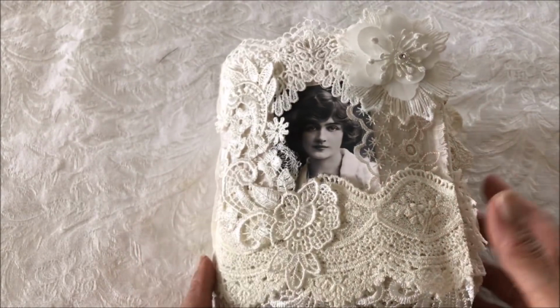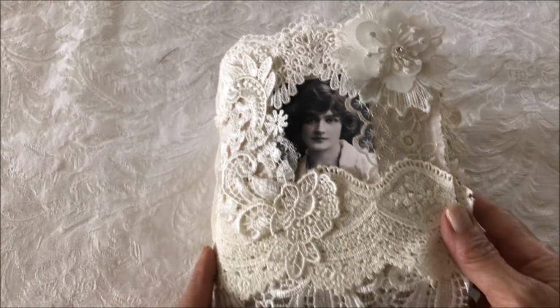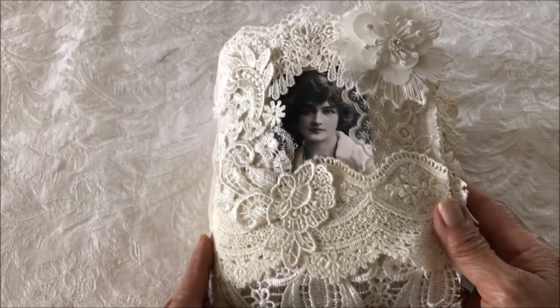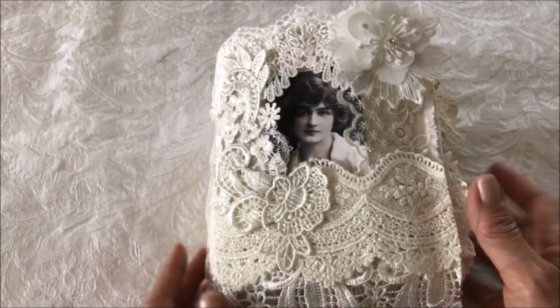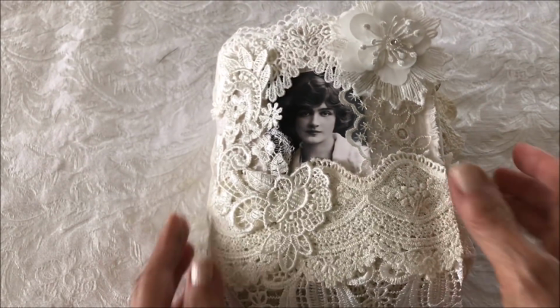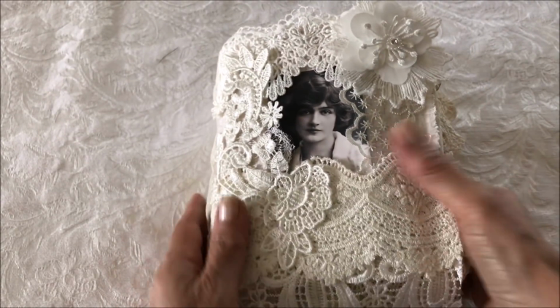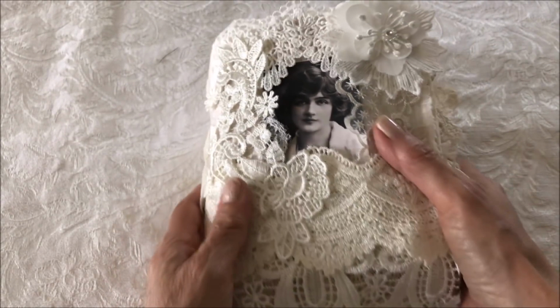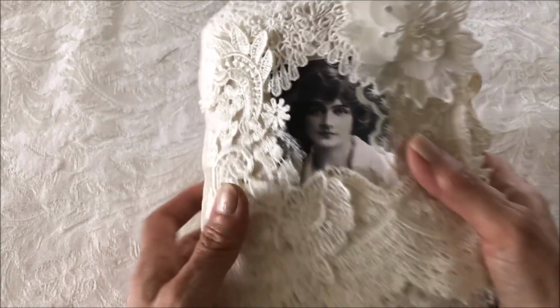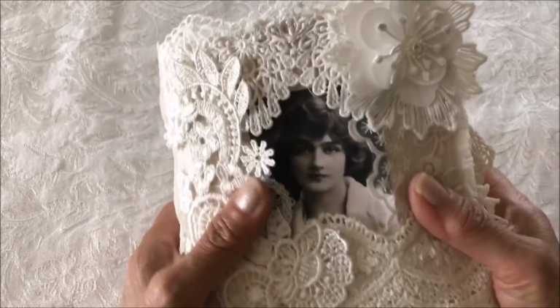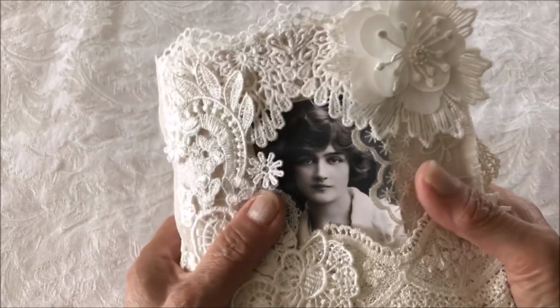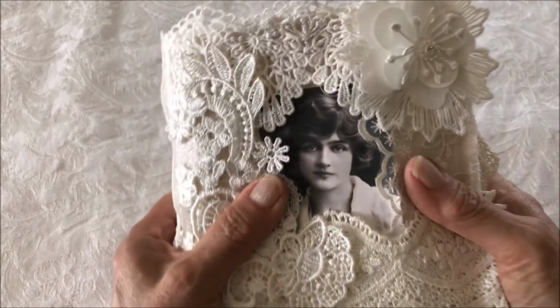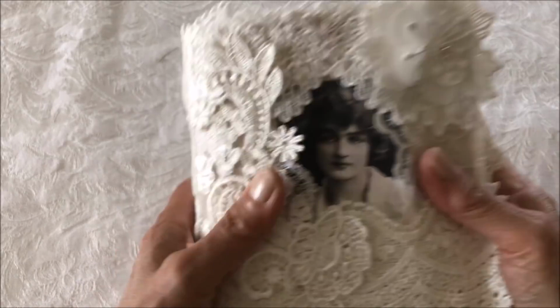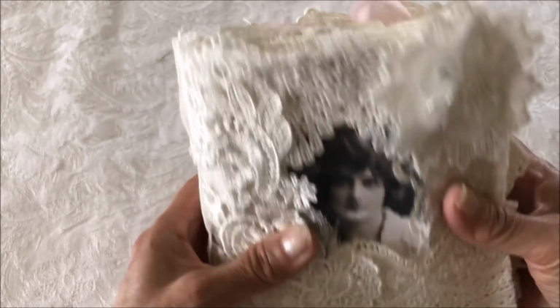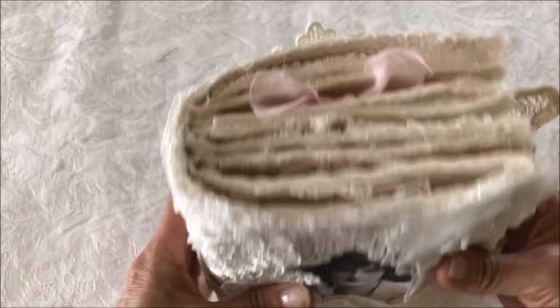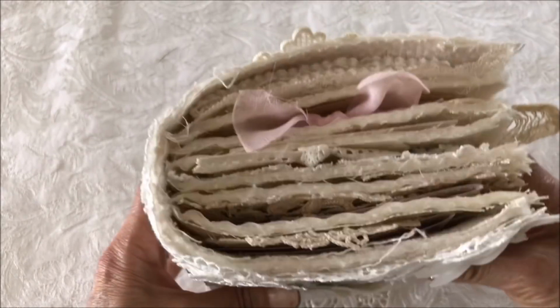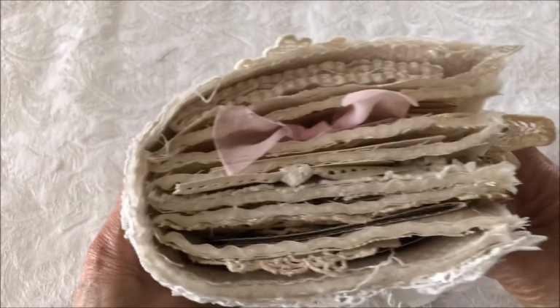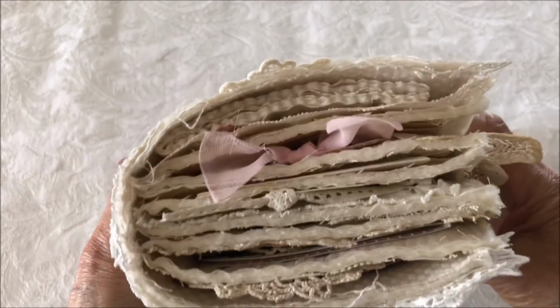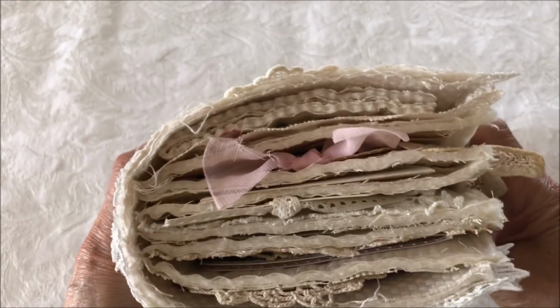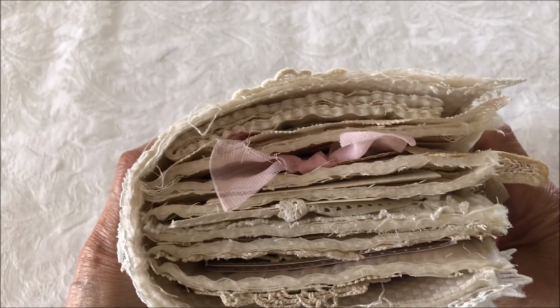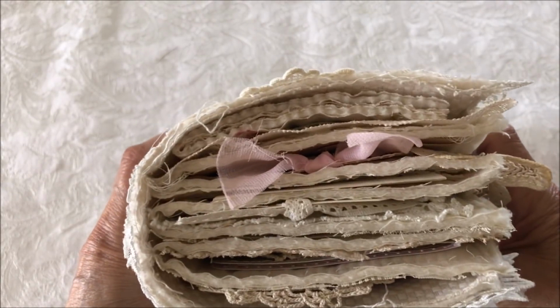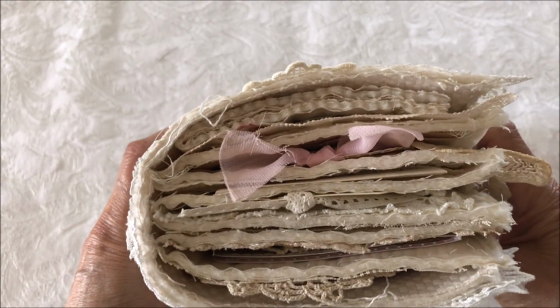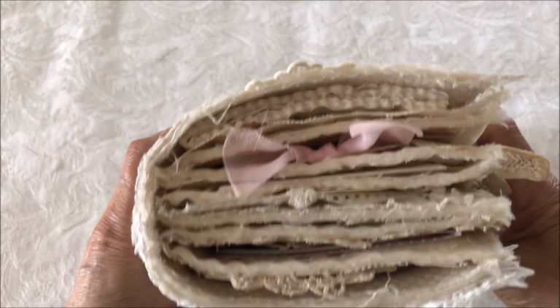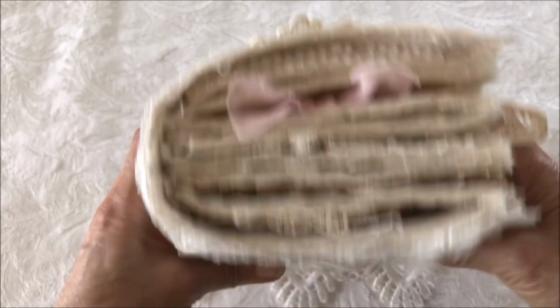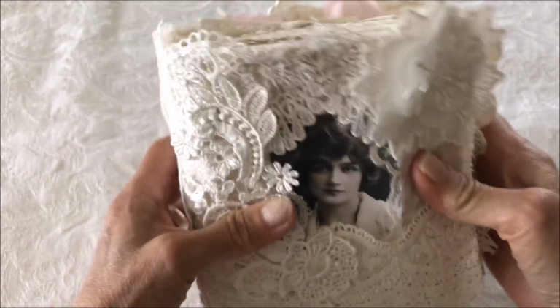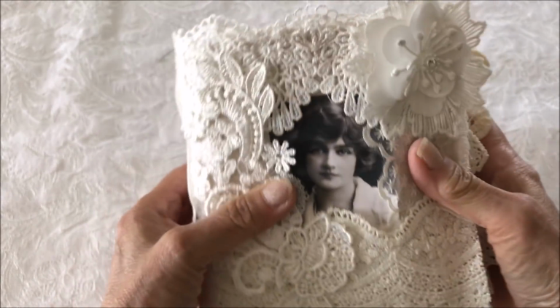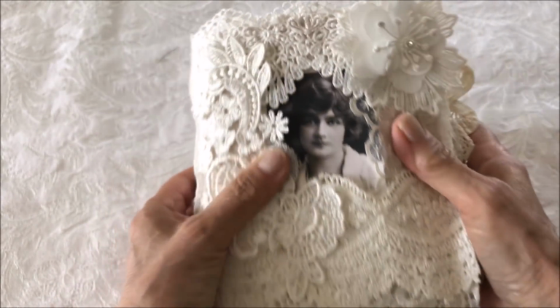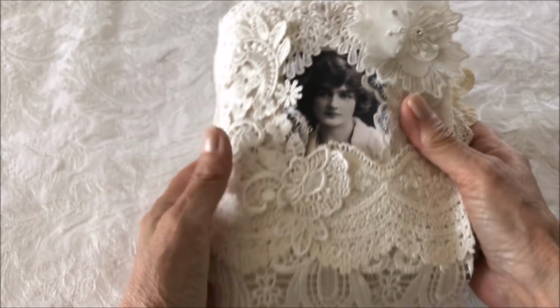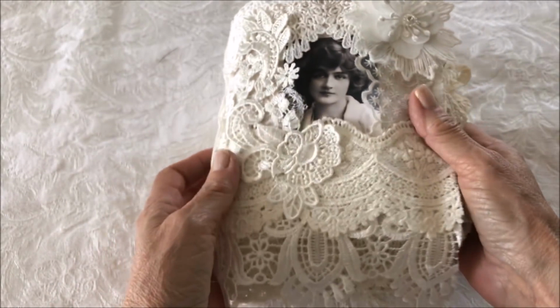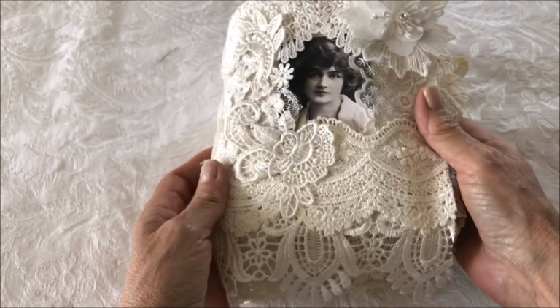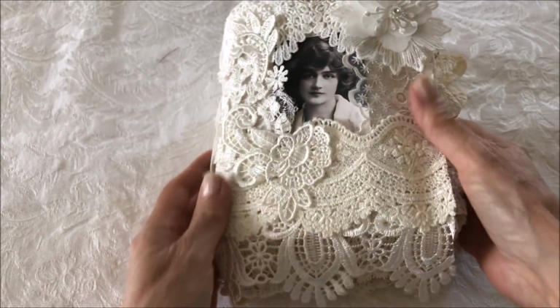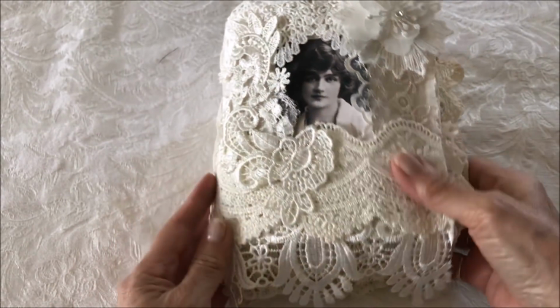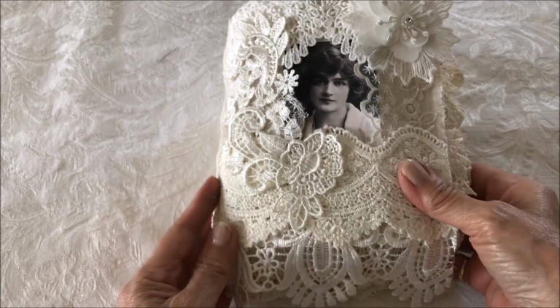This journal is bulky as you can see, but still very, very soft.